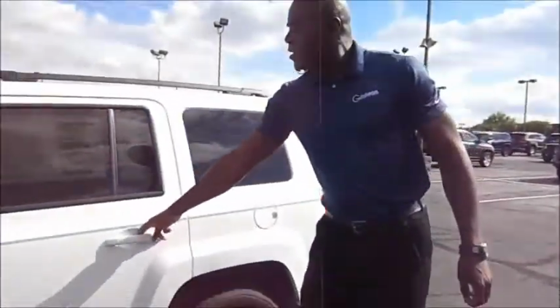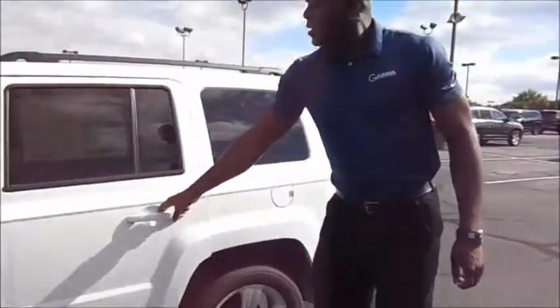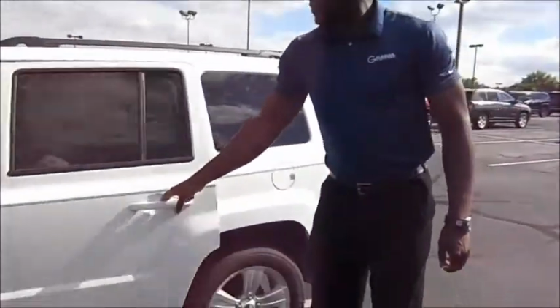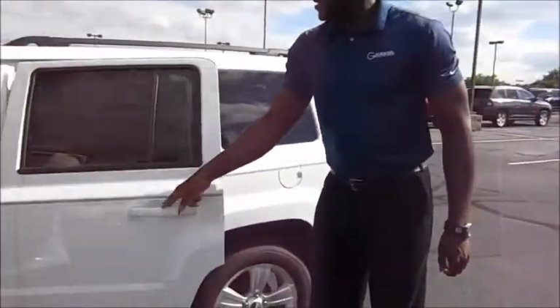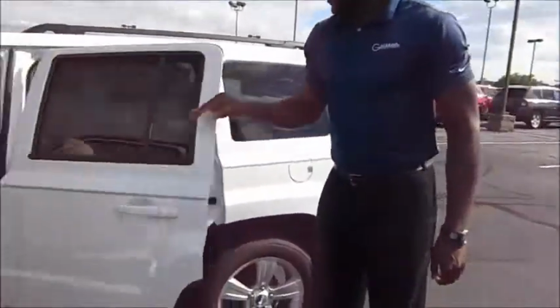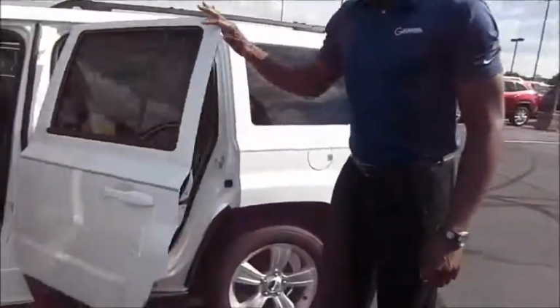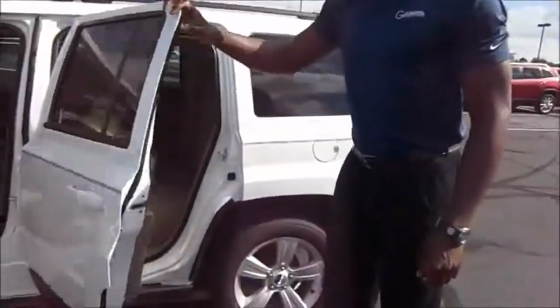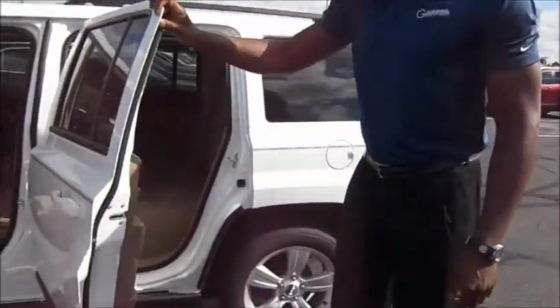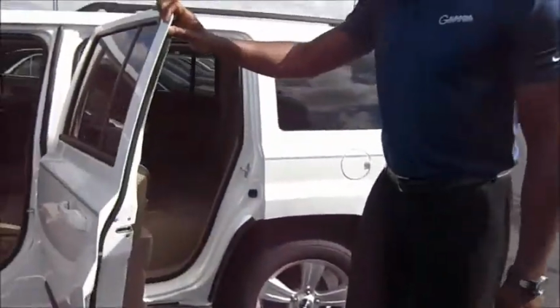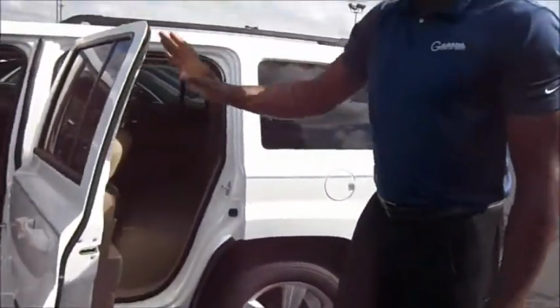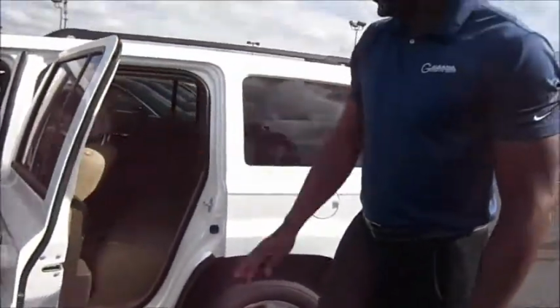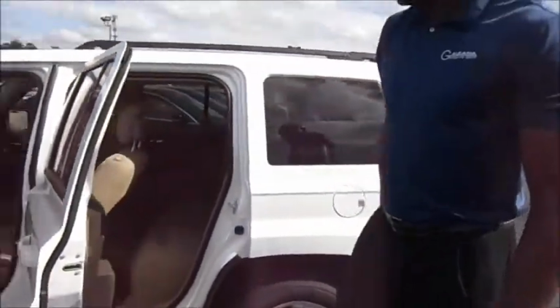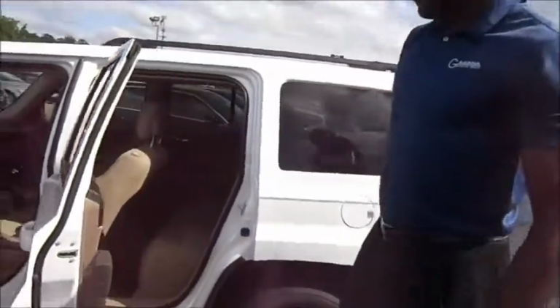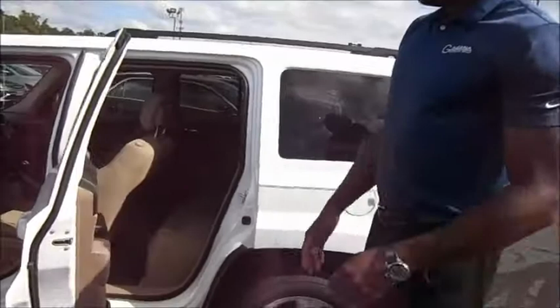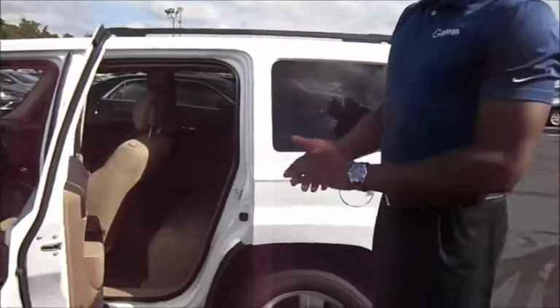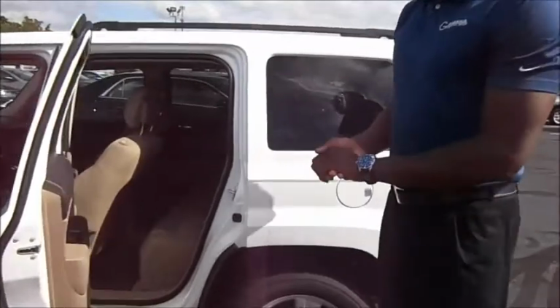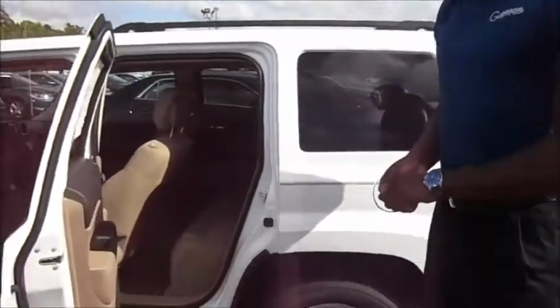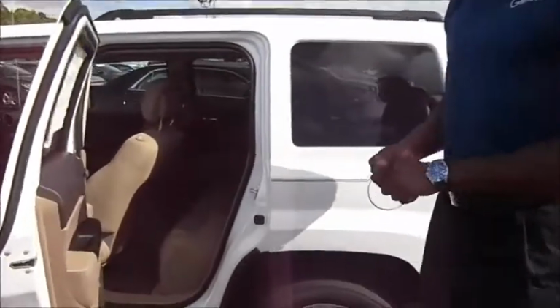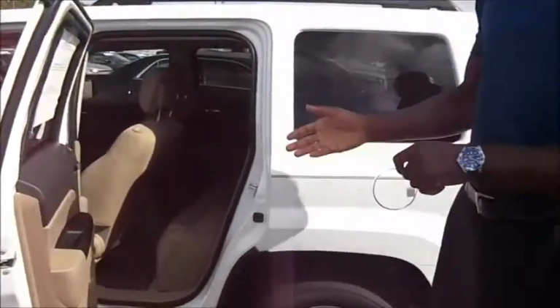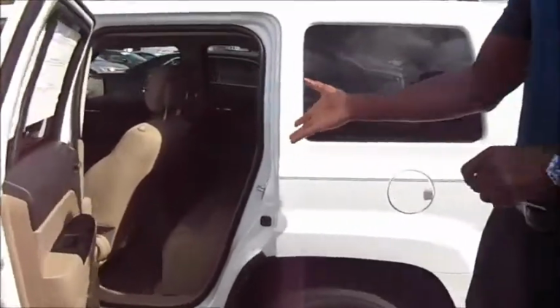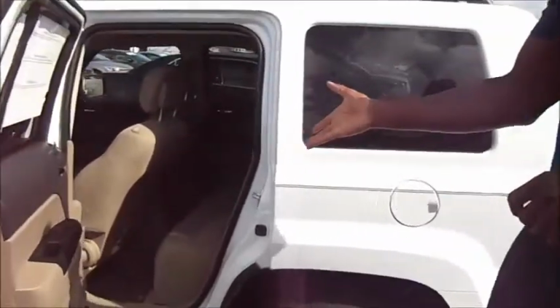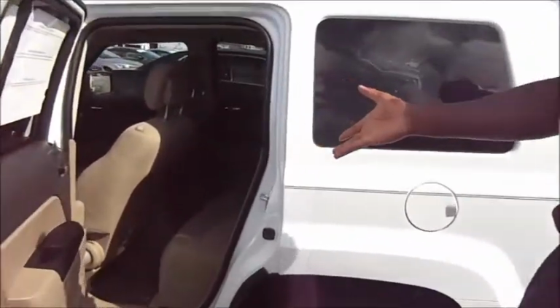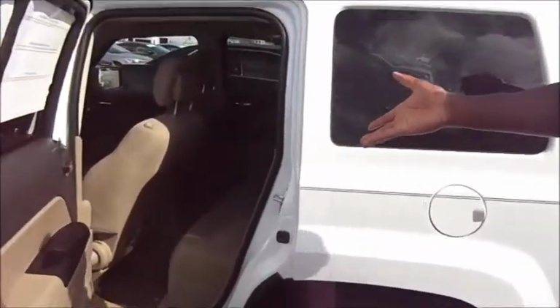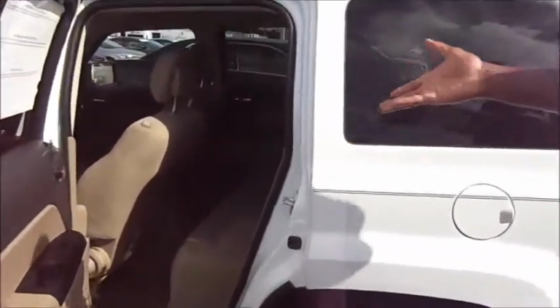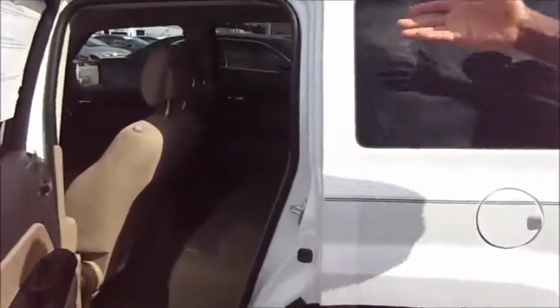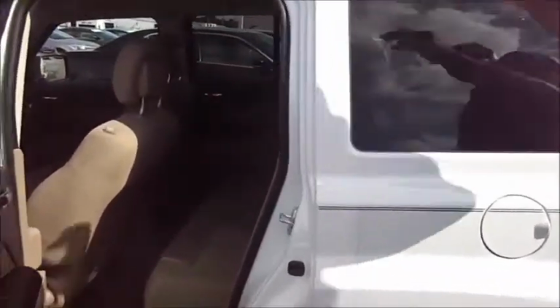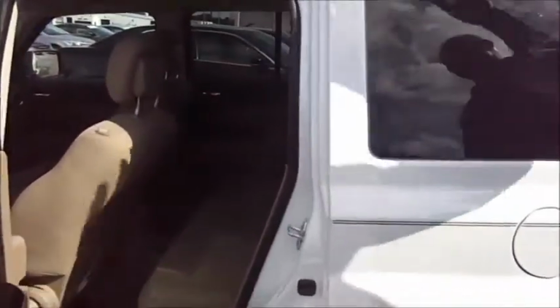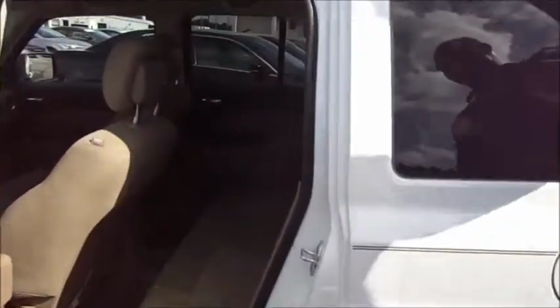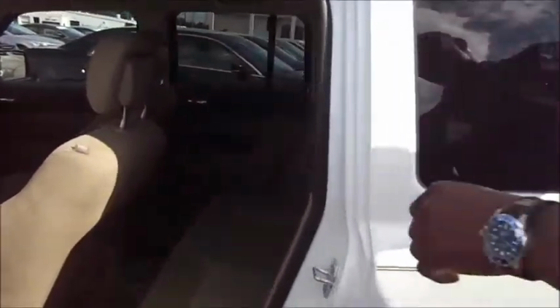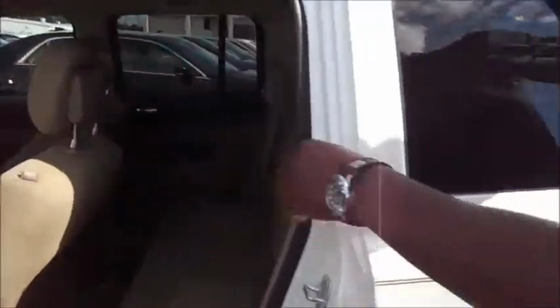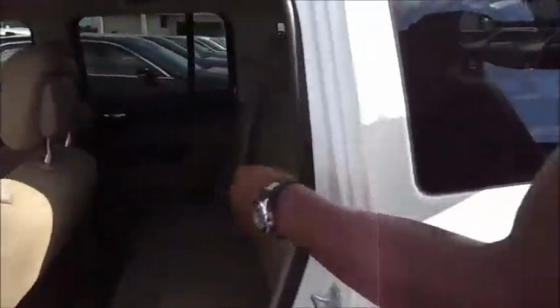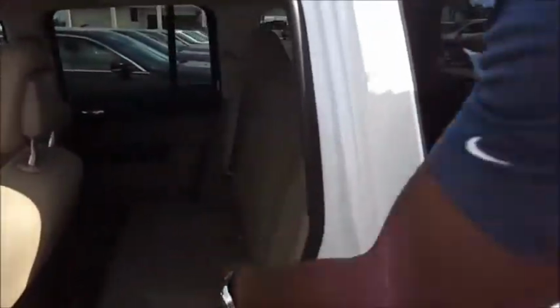Coming to the back, the Jeep Patriot offers a 60-40 split rear seat with a flat fold-down.